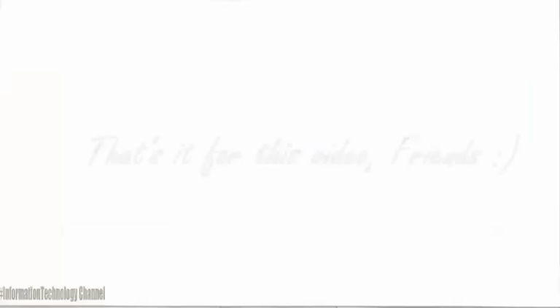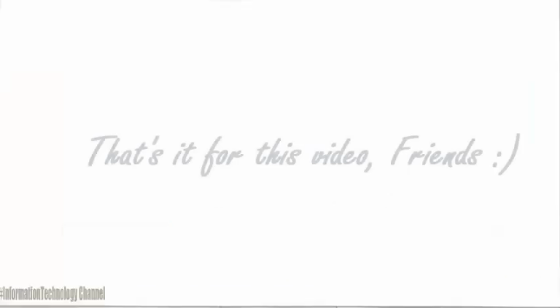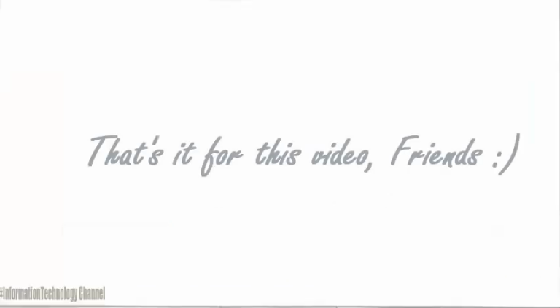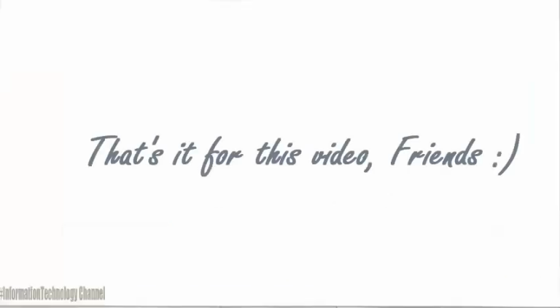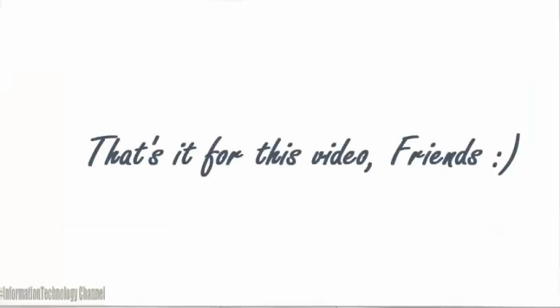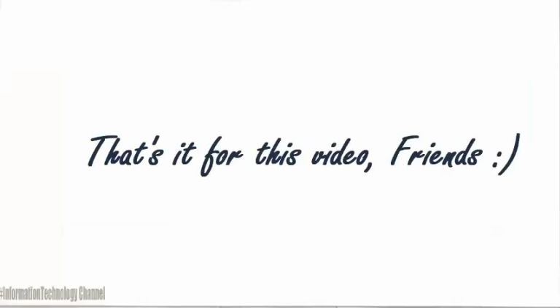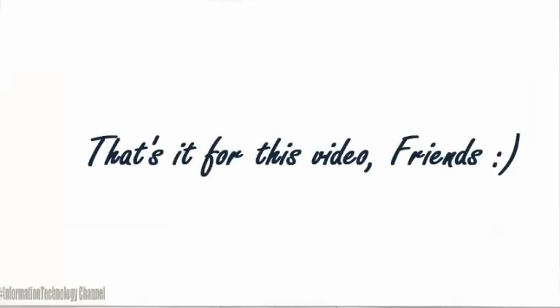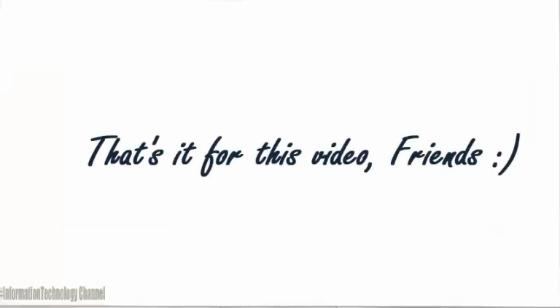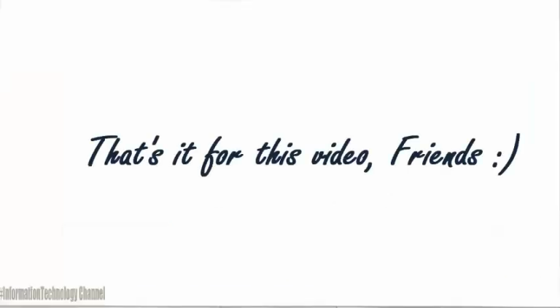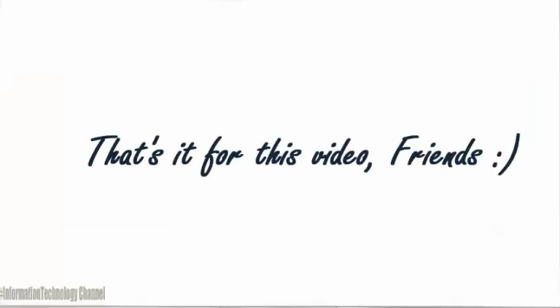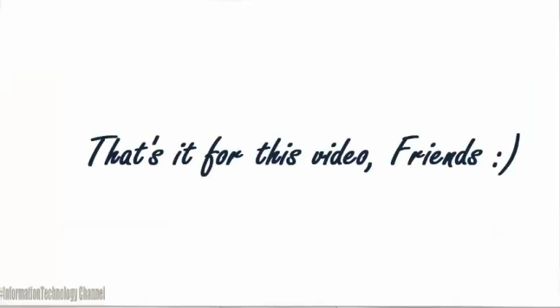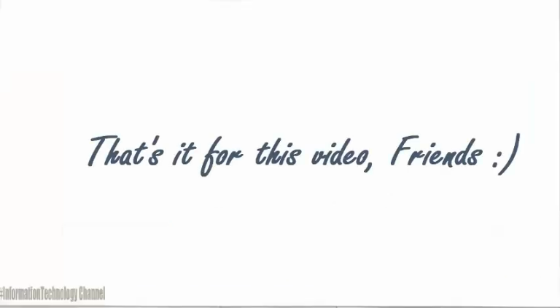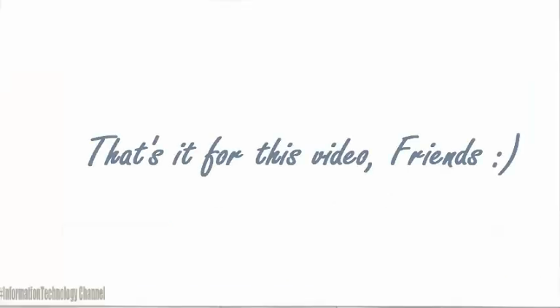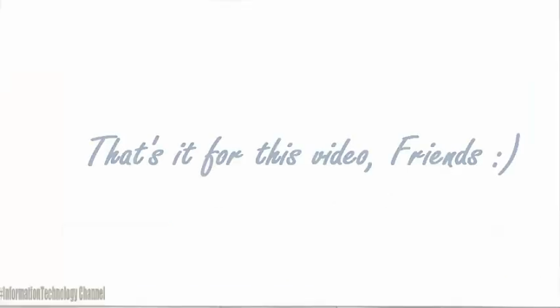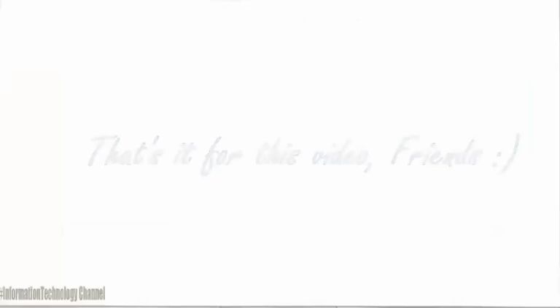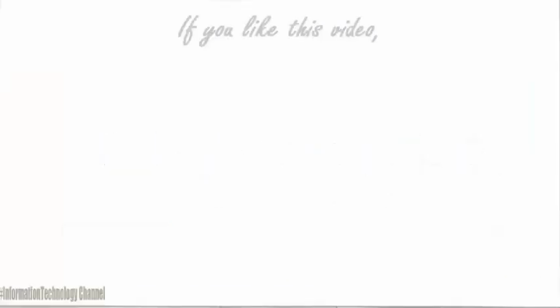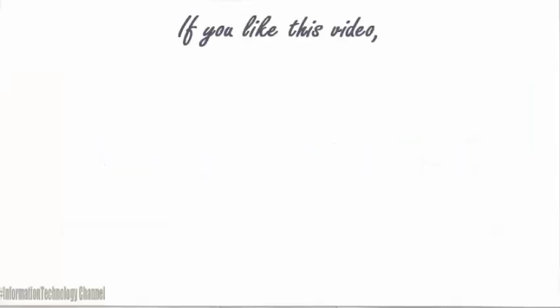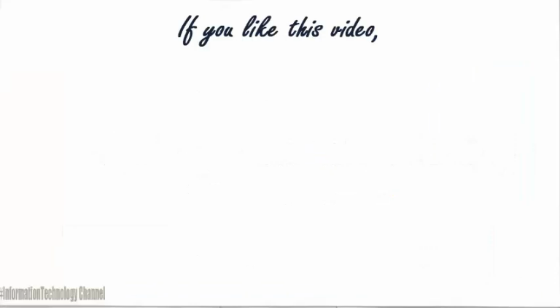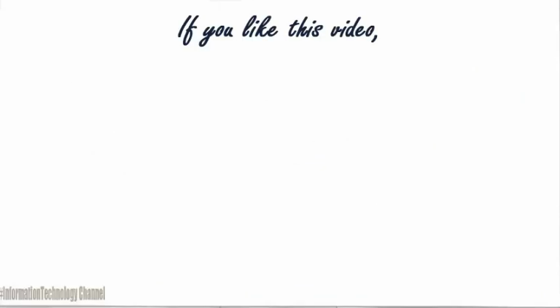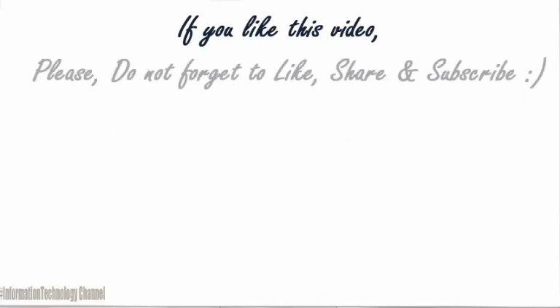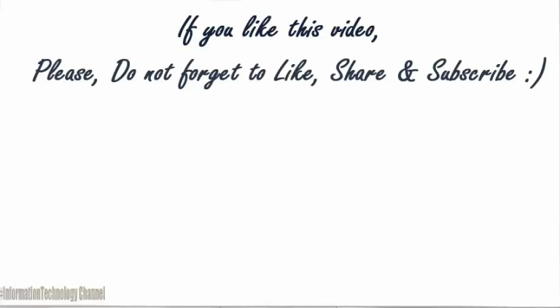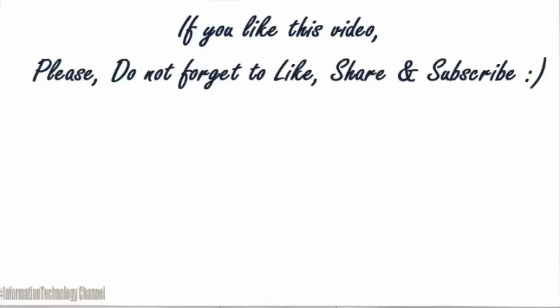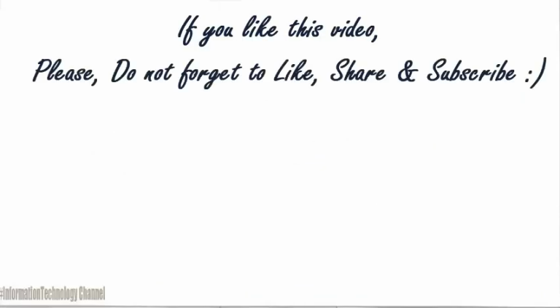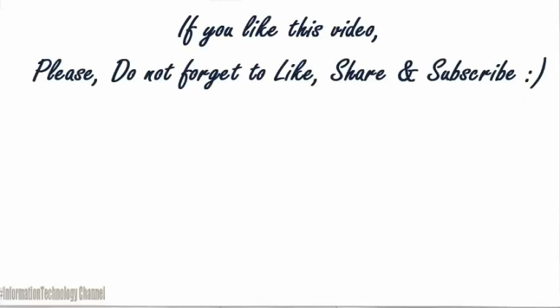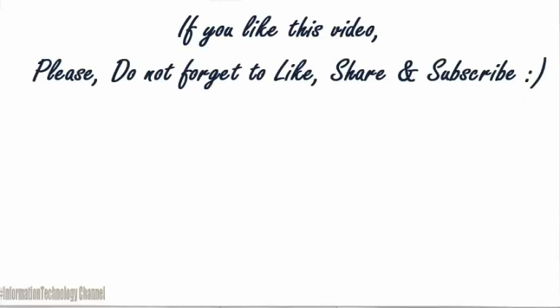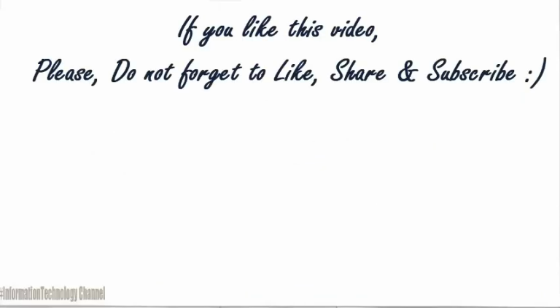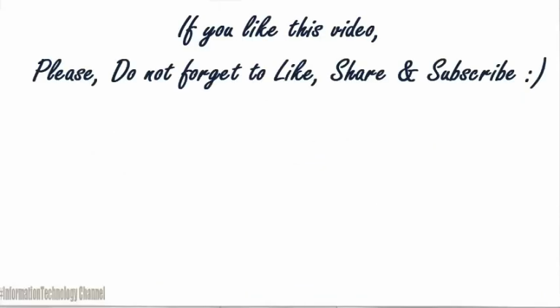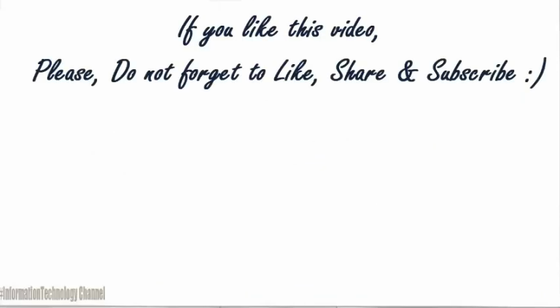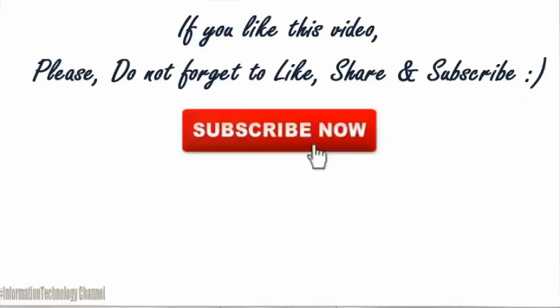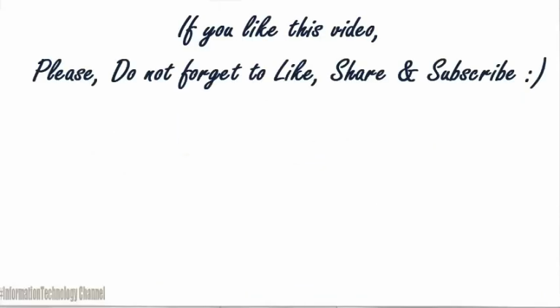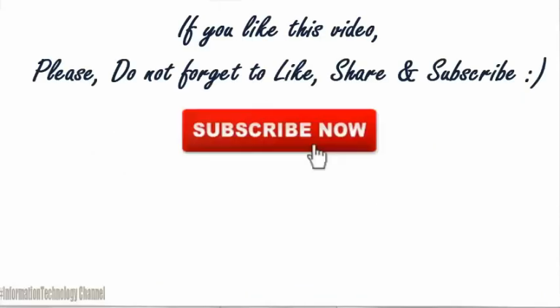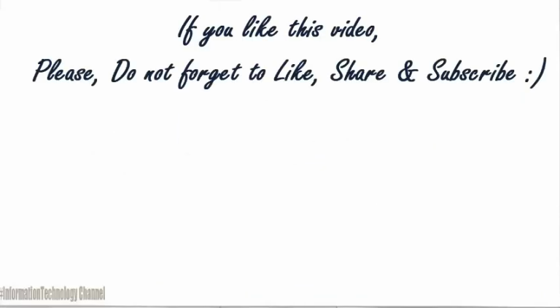That's it for this video, guys. If you like this video, please do not forget to like, share, and subscribe.